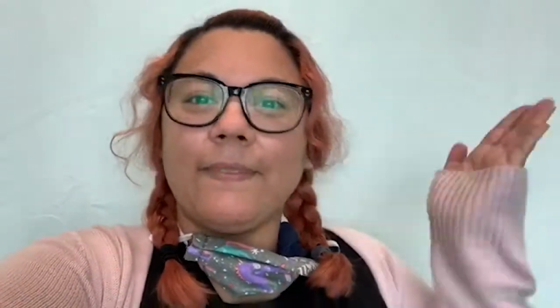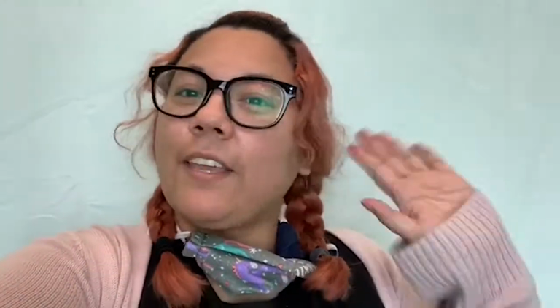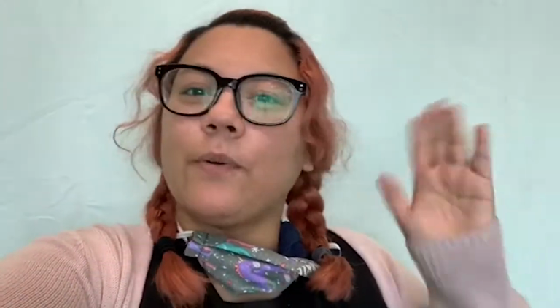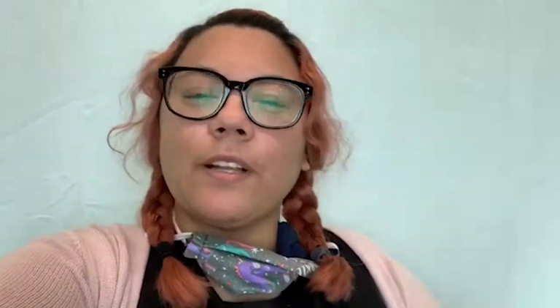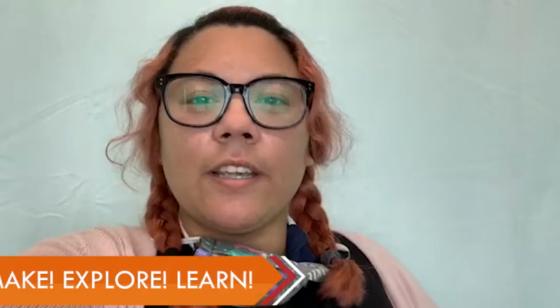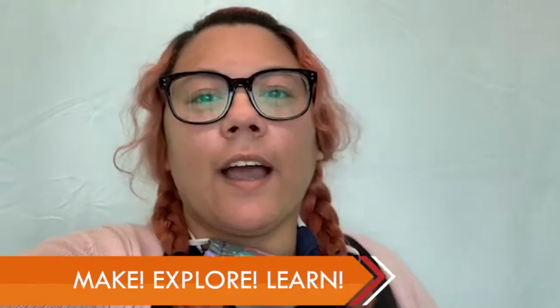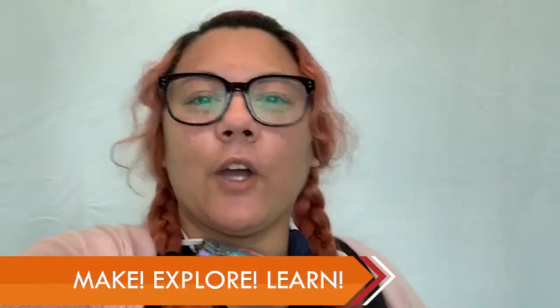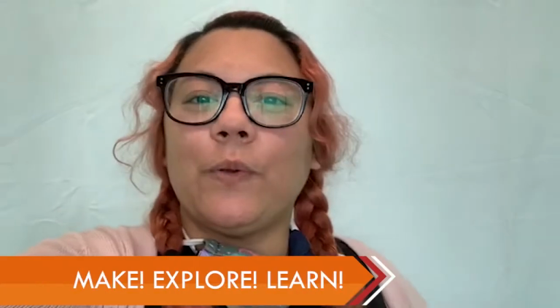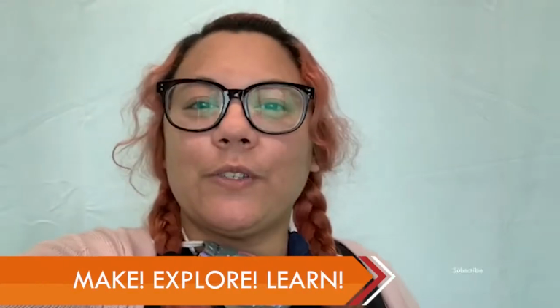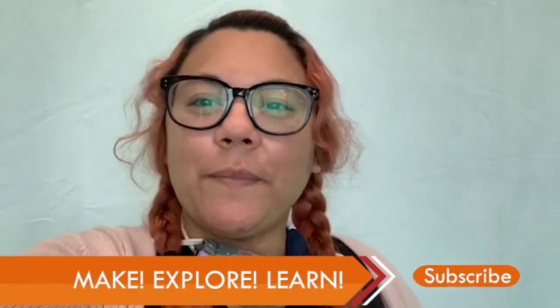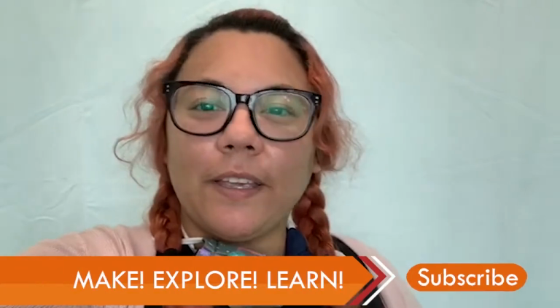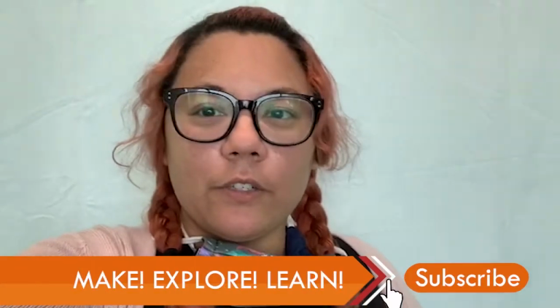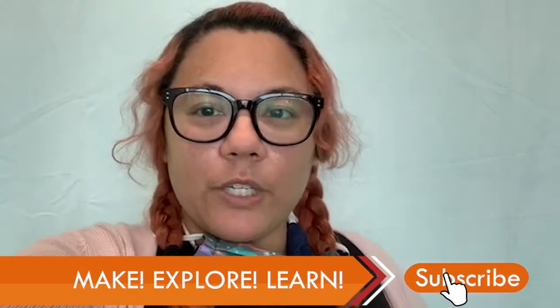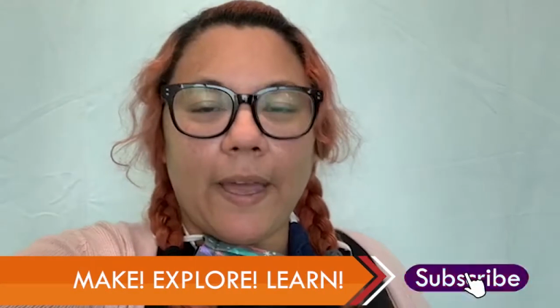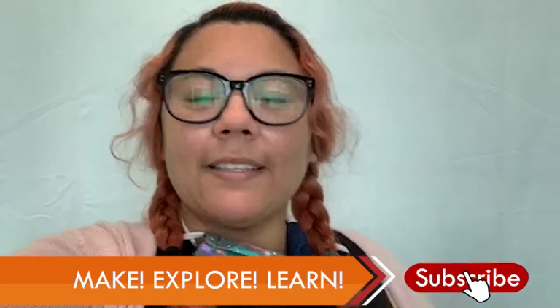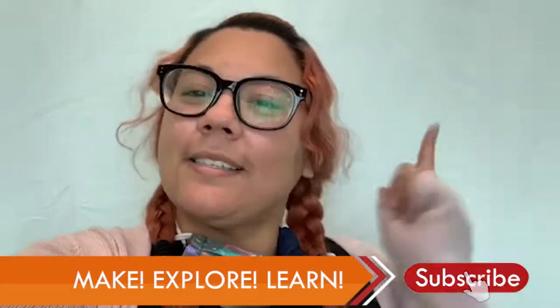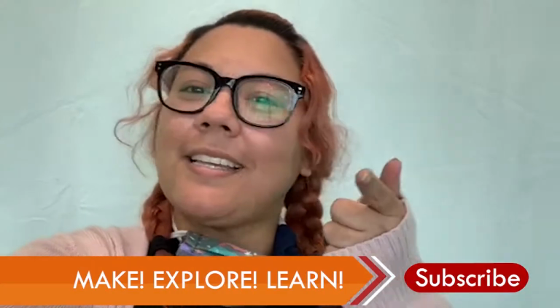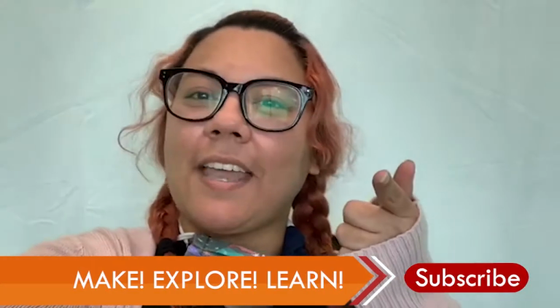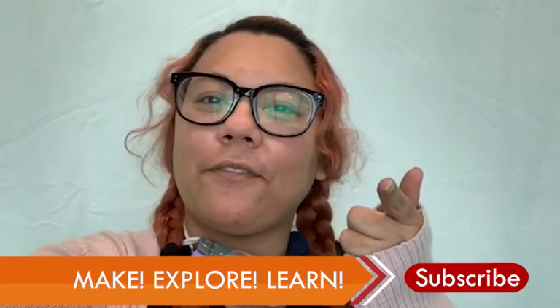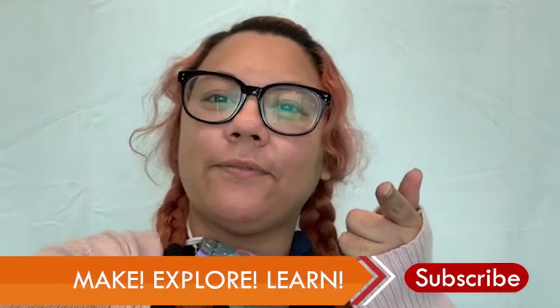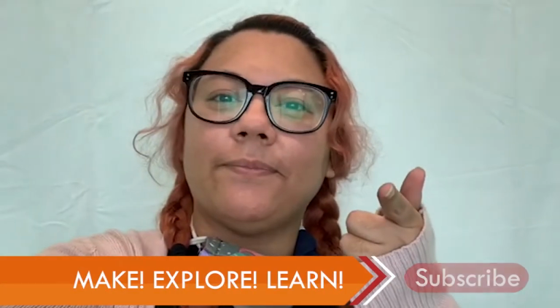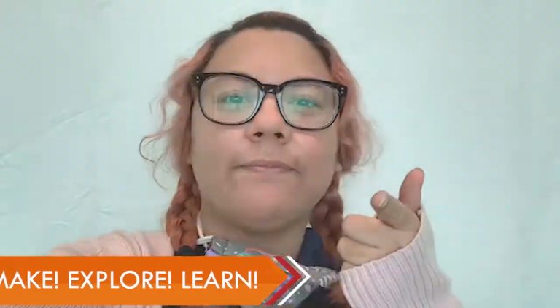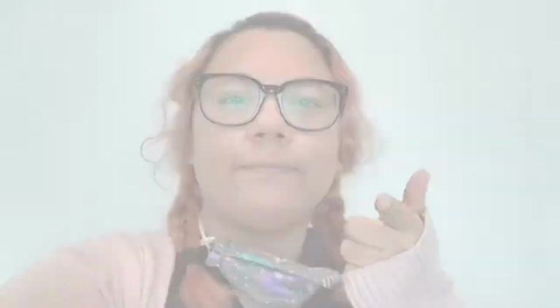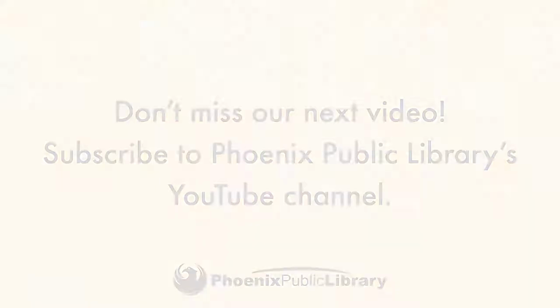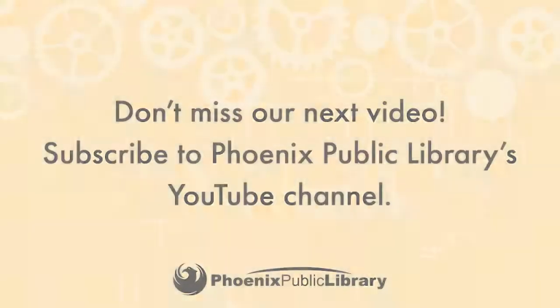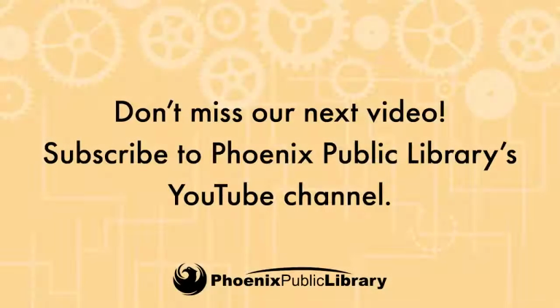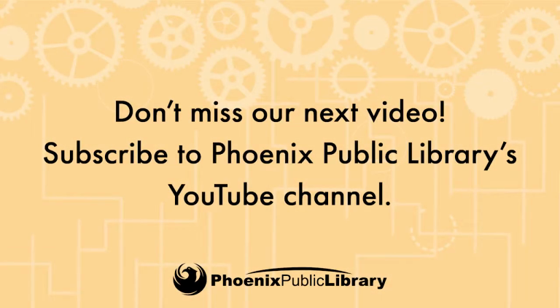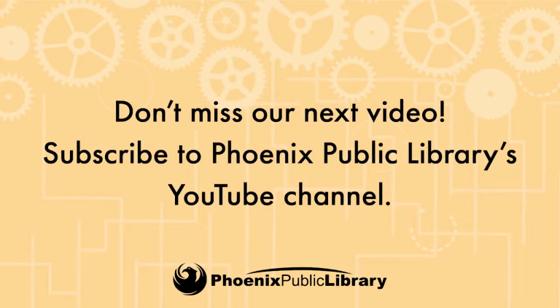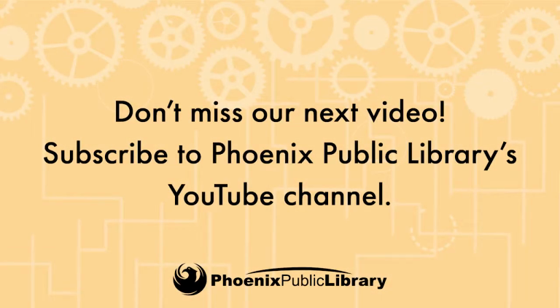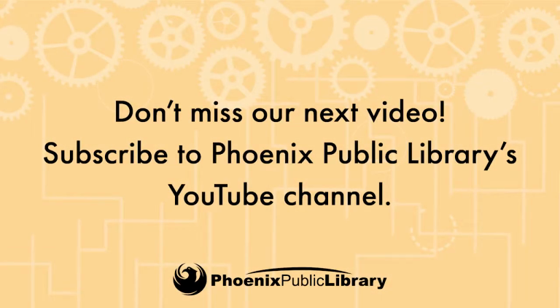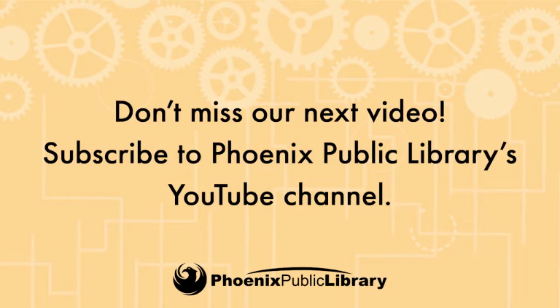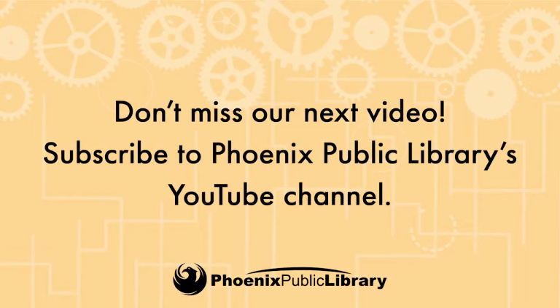Thank you for watching. I hope you enjoyed making your squish bags. Stay safe. See you next week.